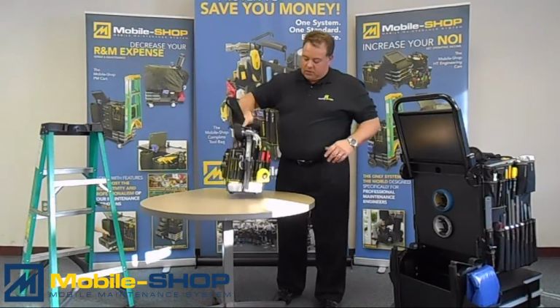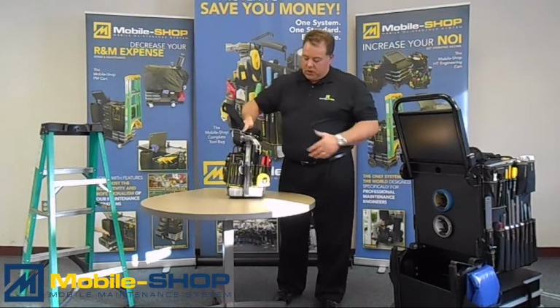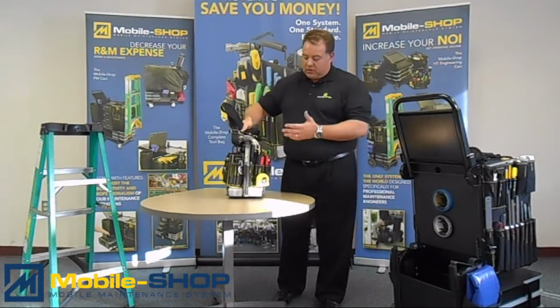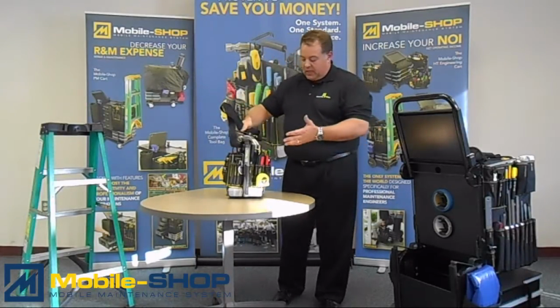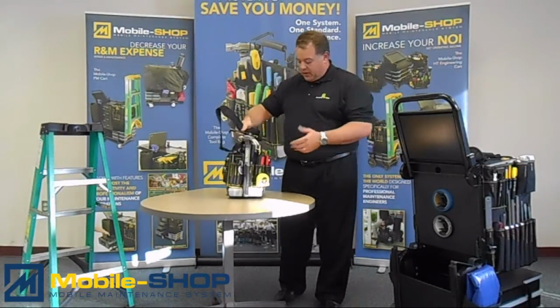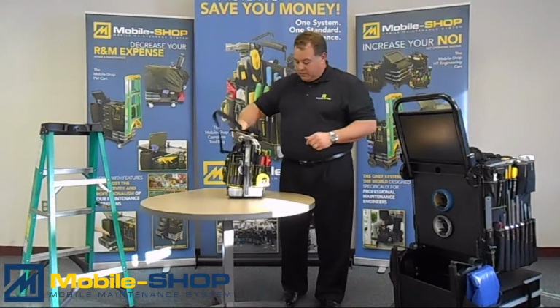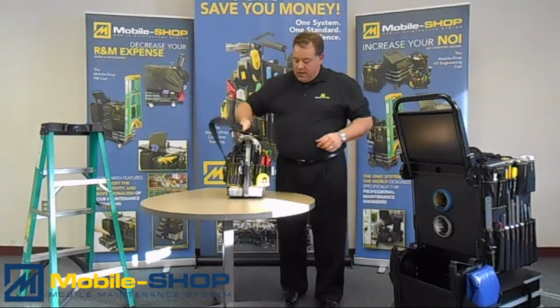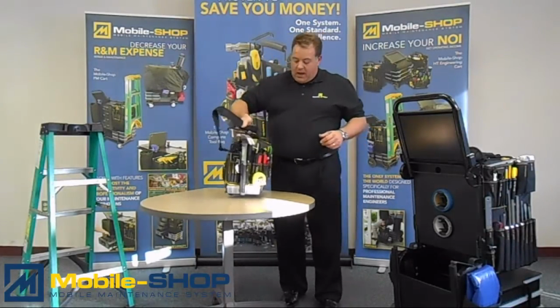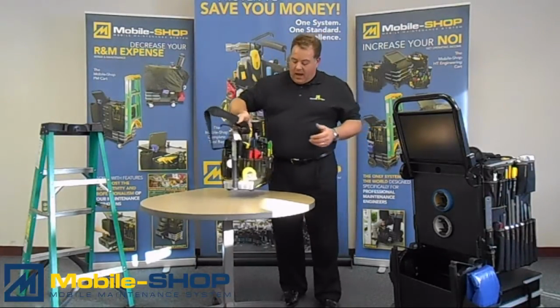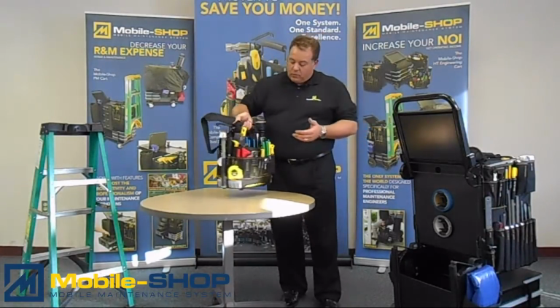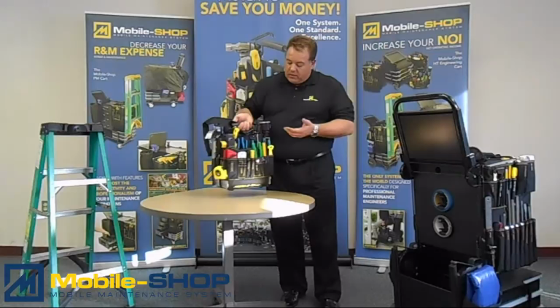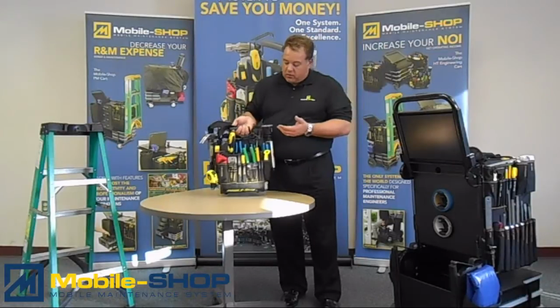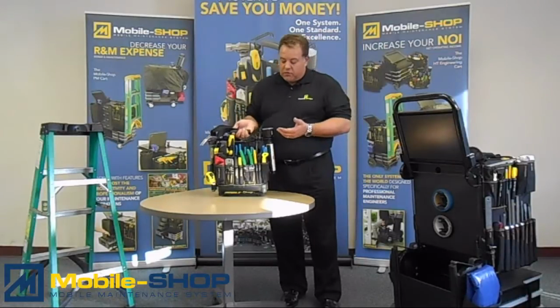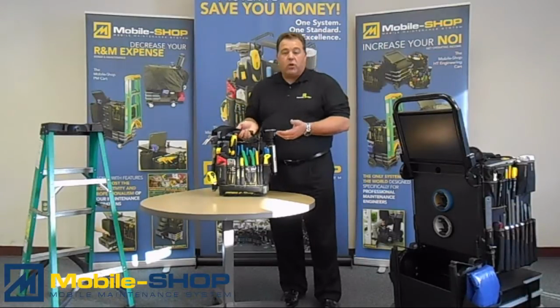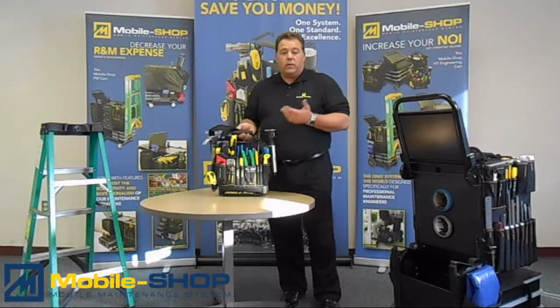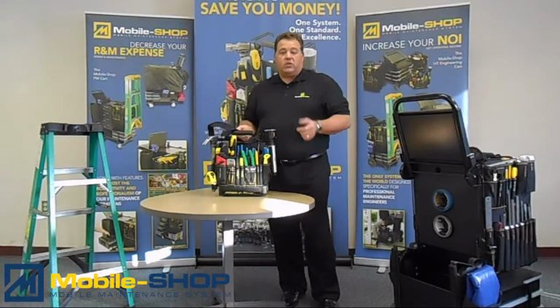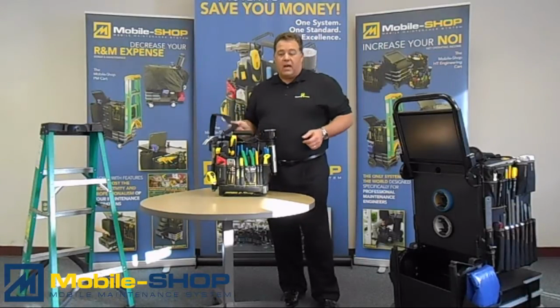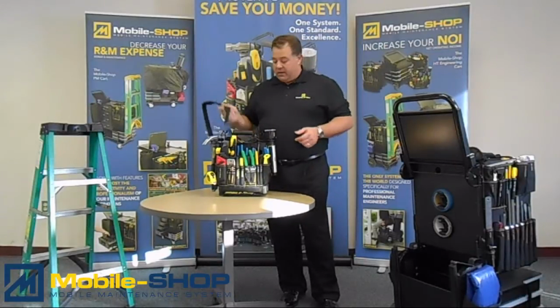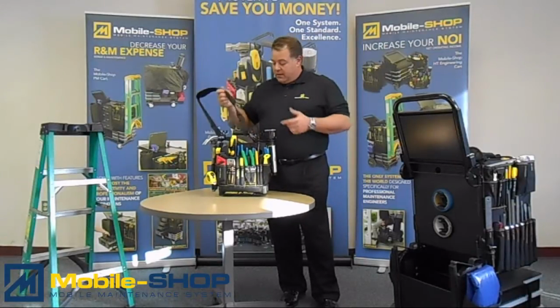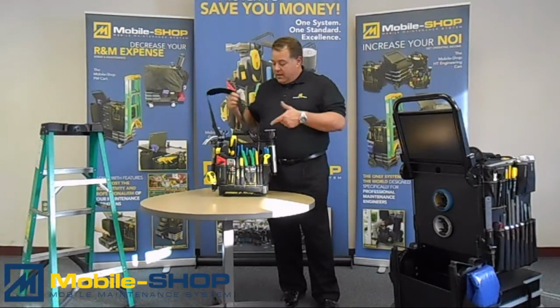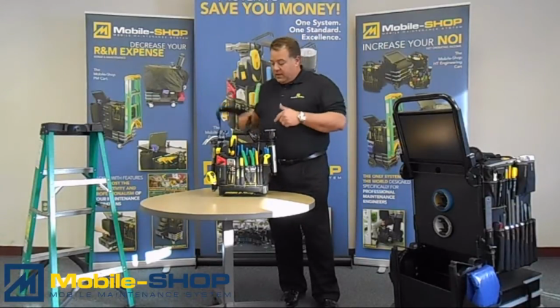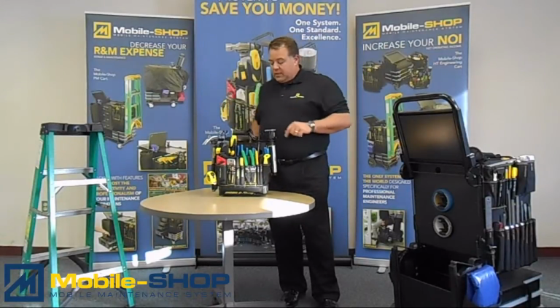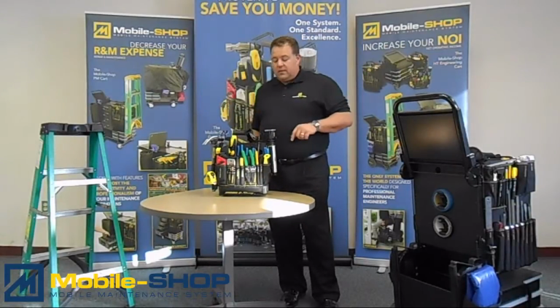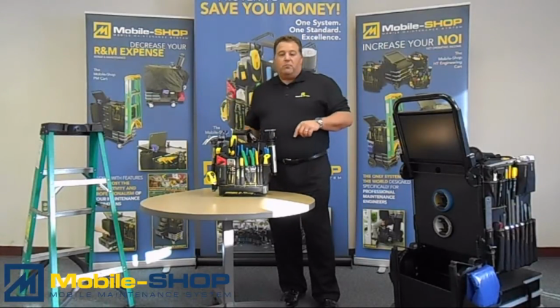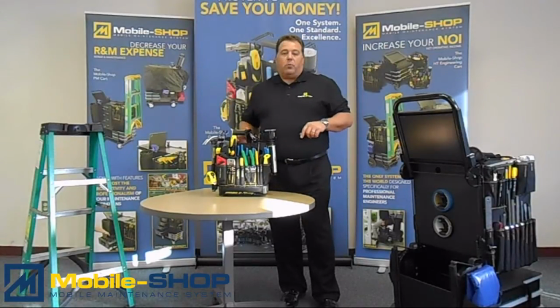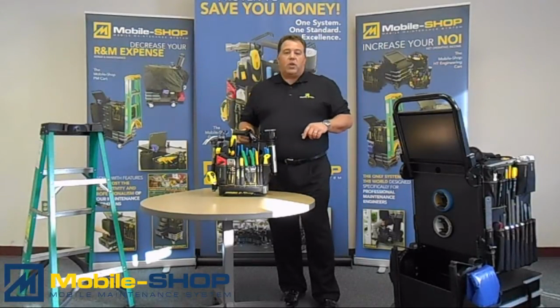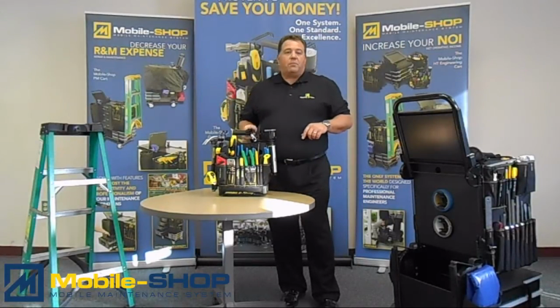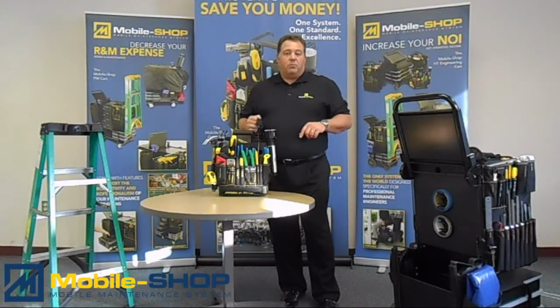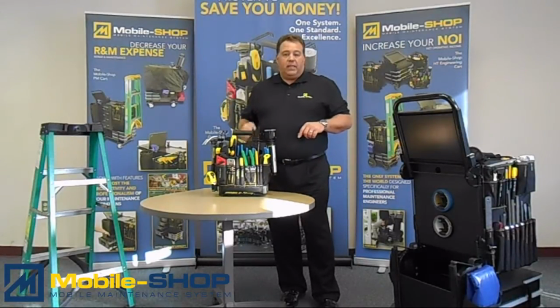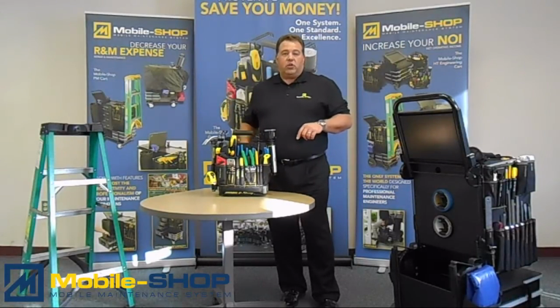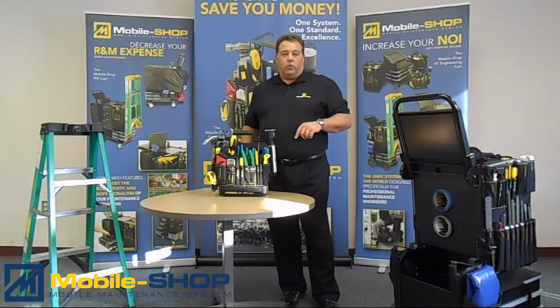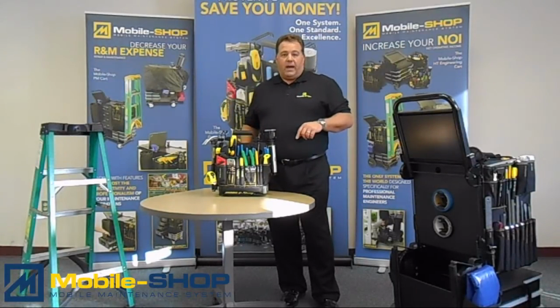So you'll see here as we sort of show you each side of it. This is the MobileShop Complete Toolbag.